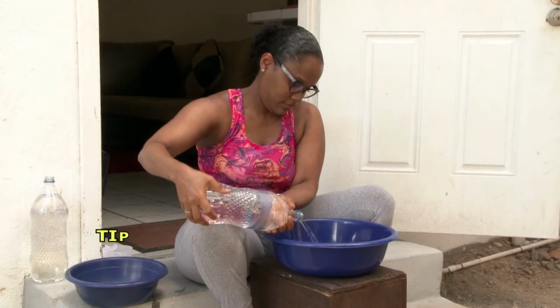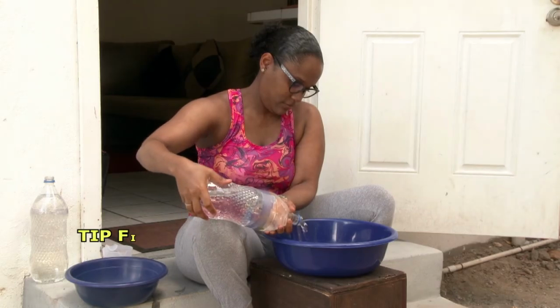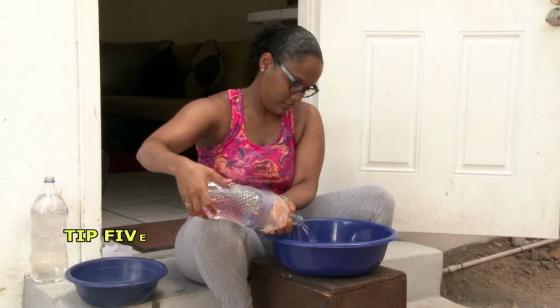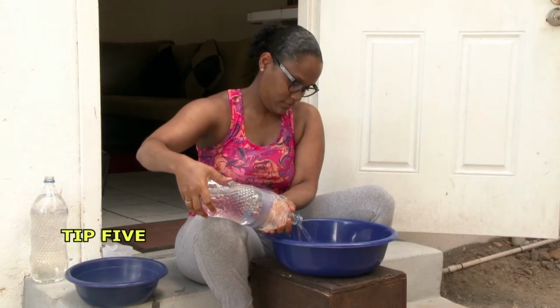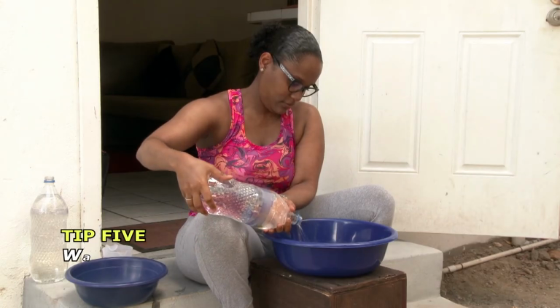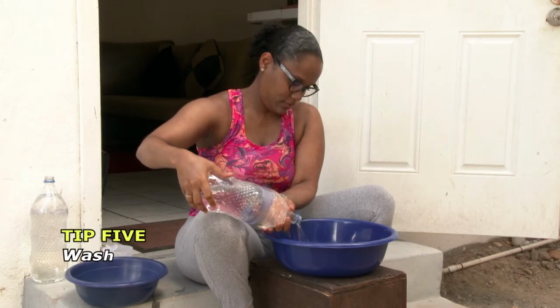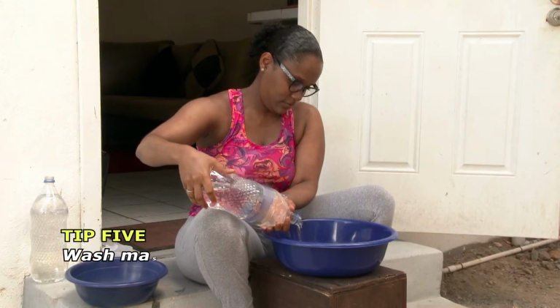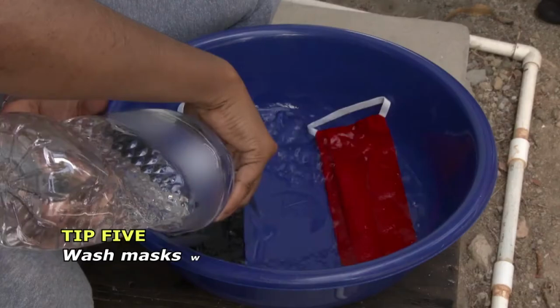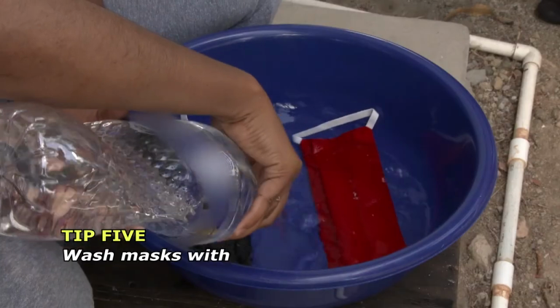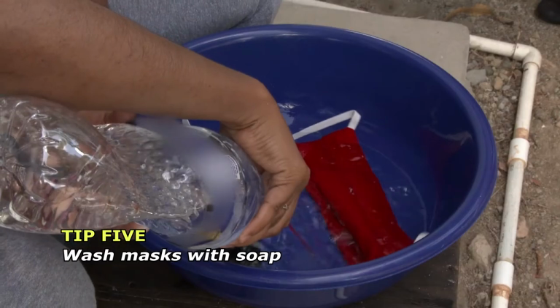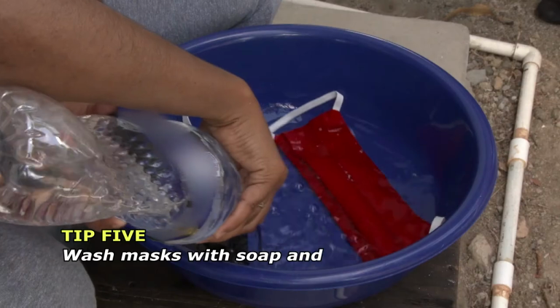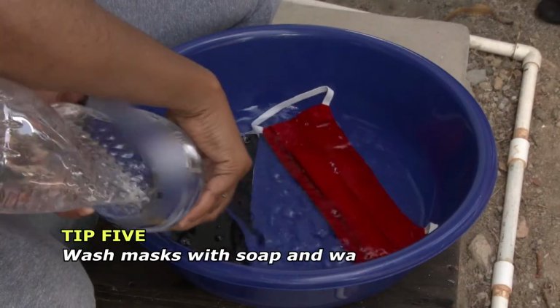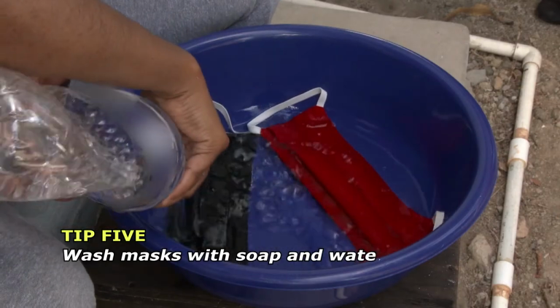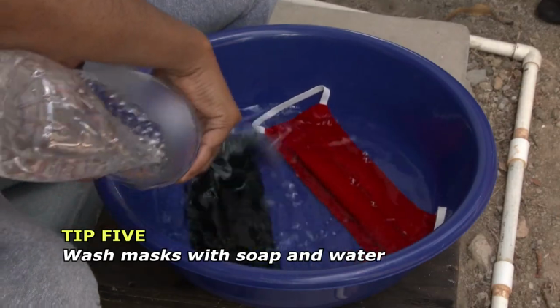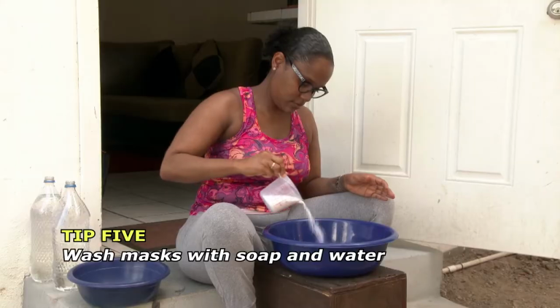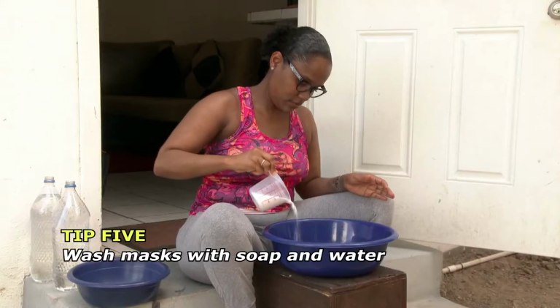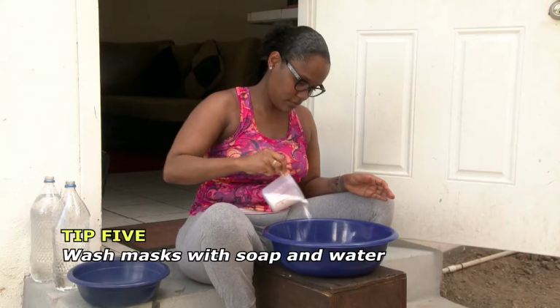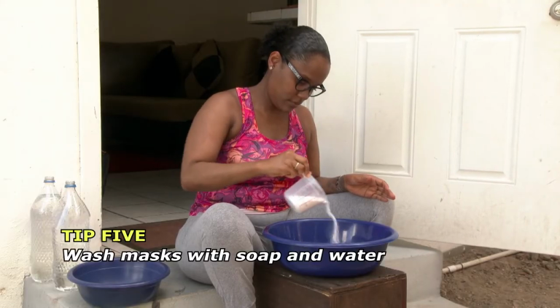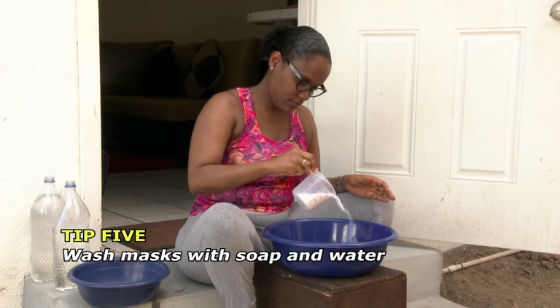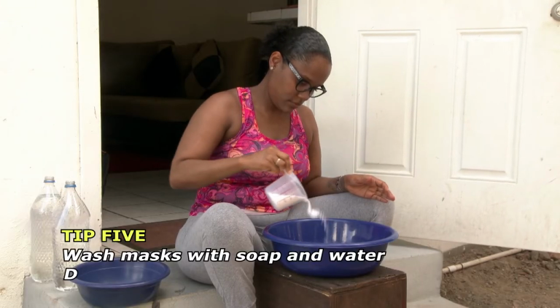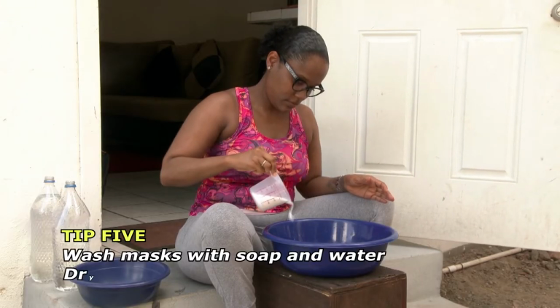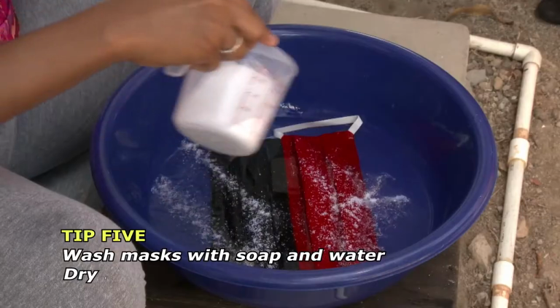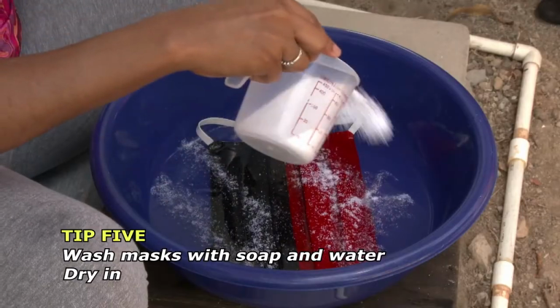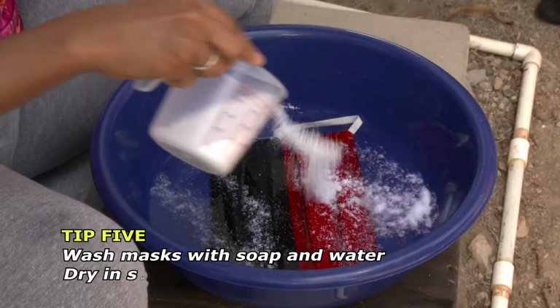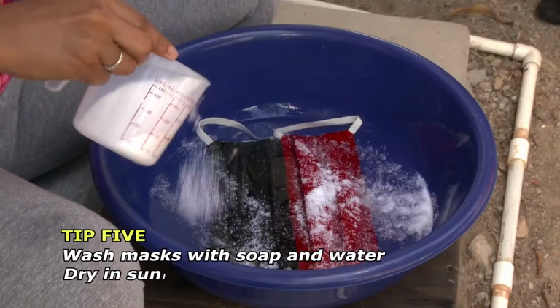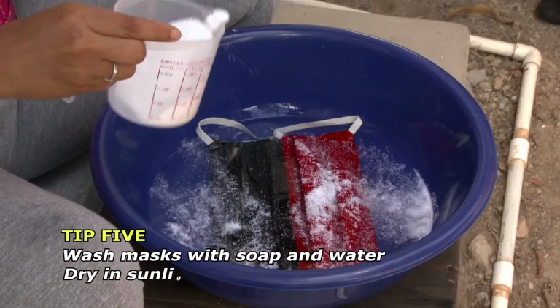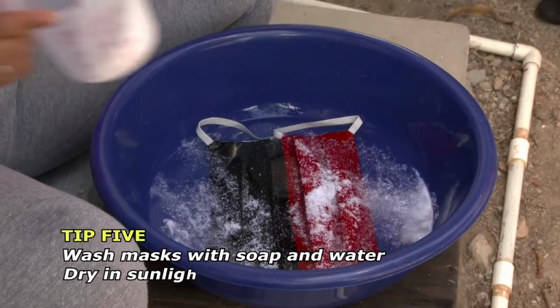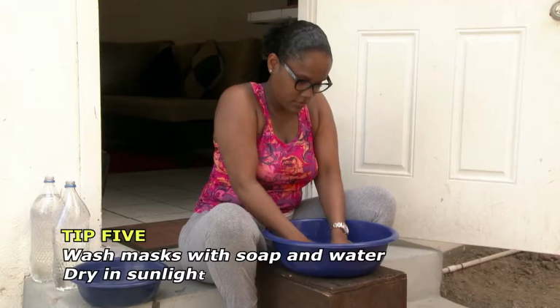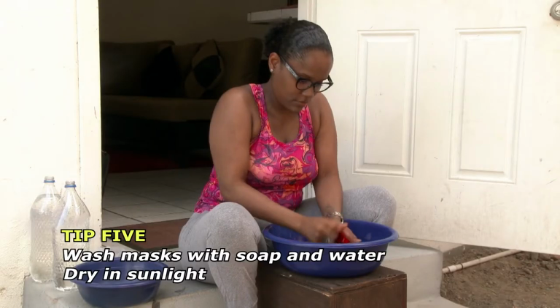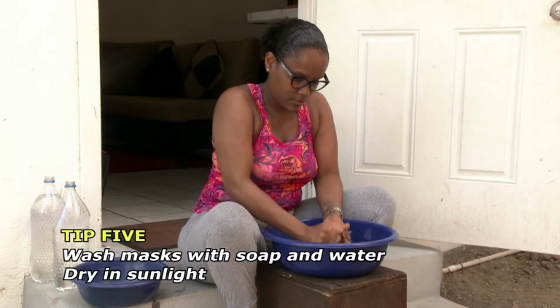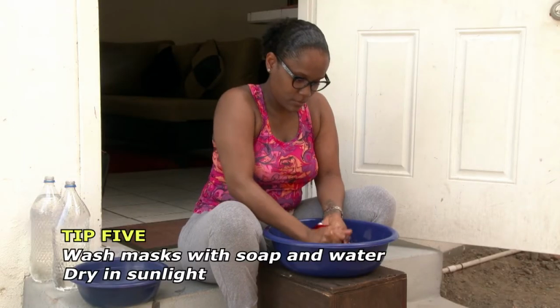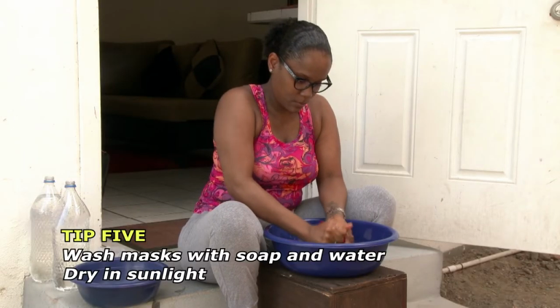Wash cloth masks with soap and water and put to dry in sunlight, allowing it to dry thoroughly.